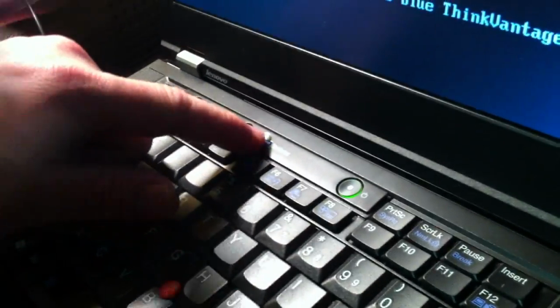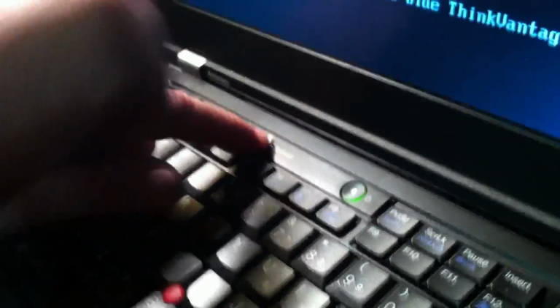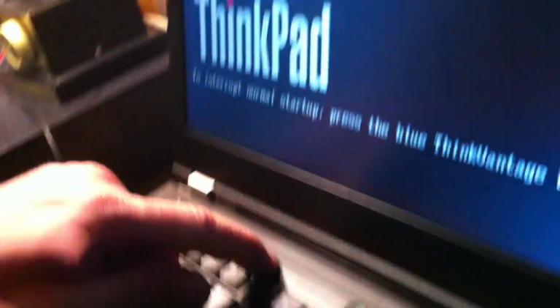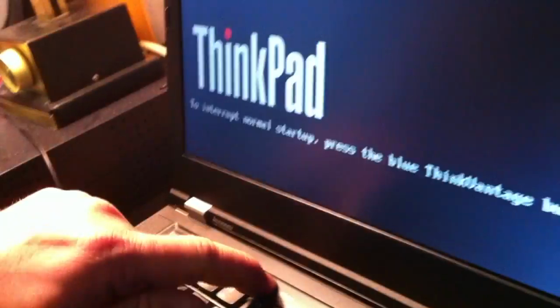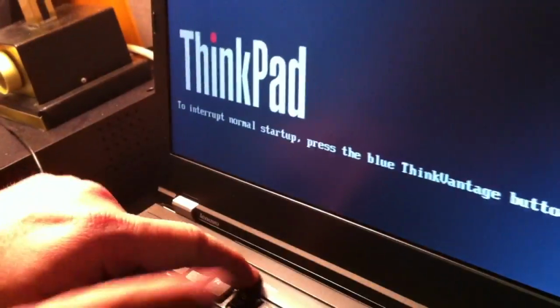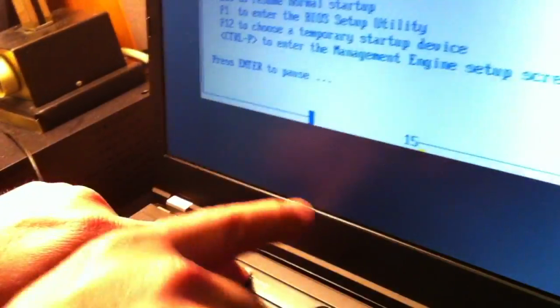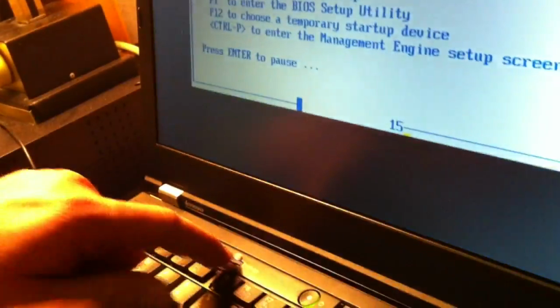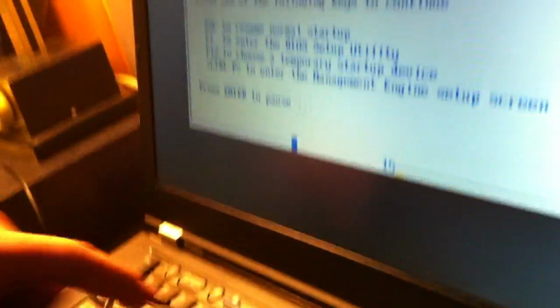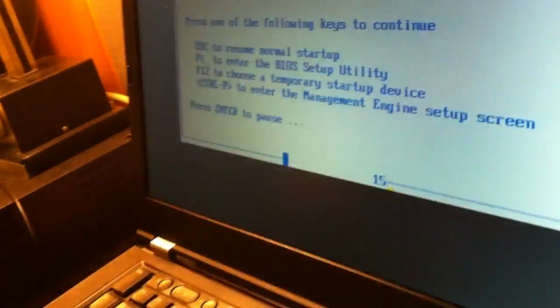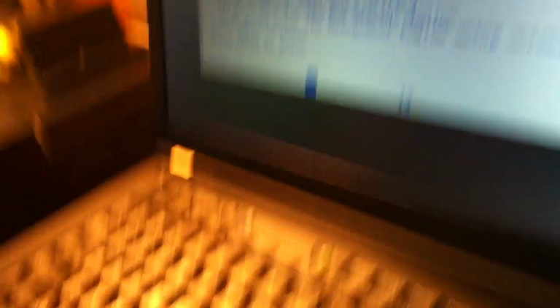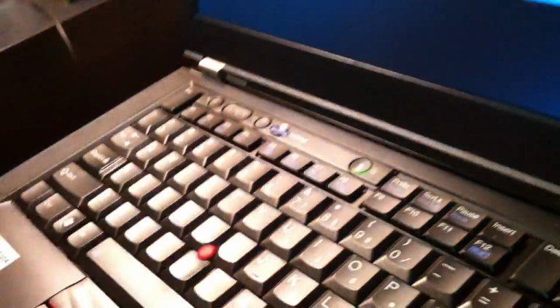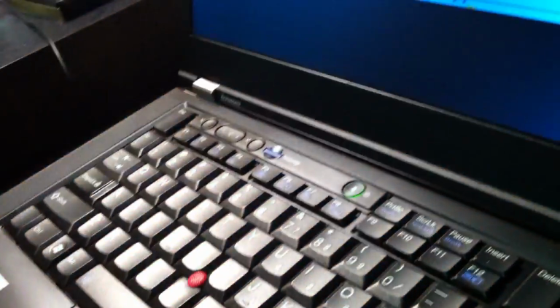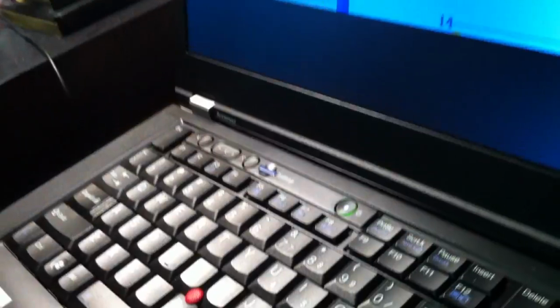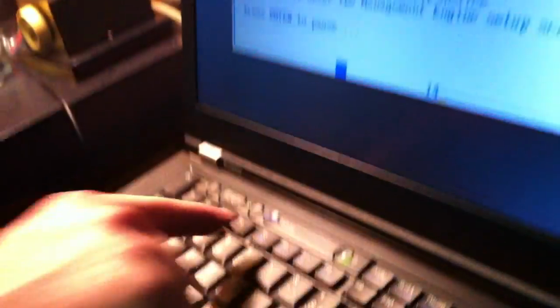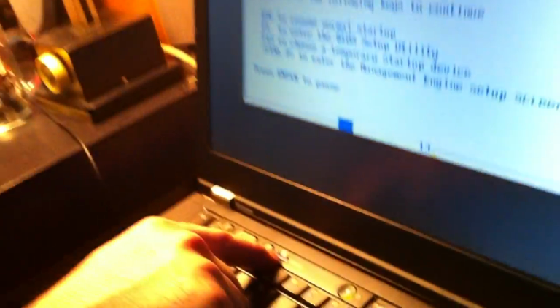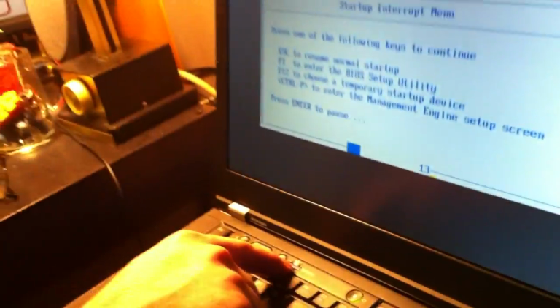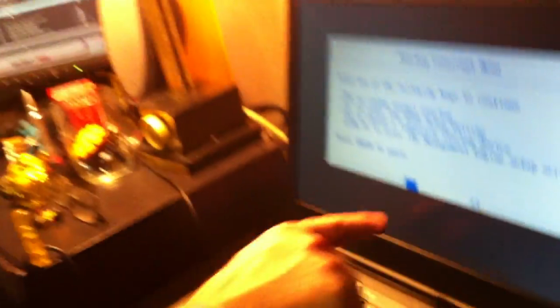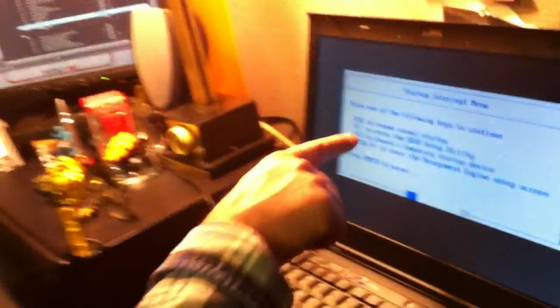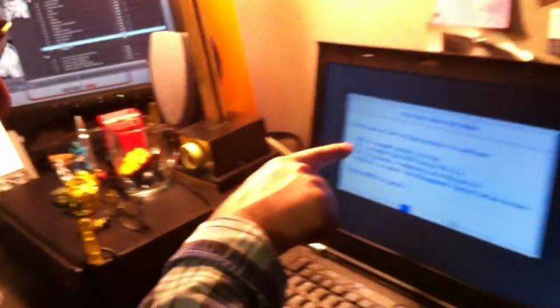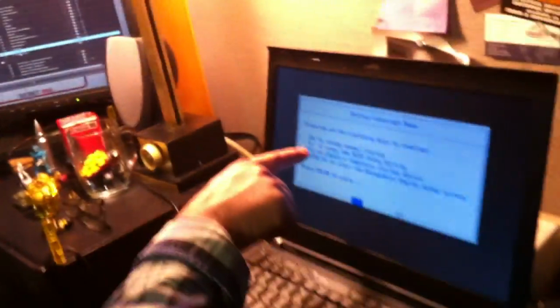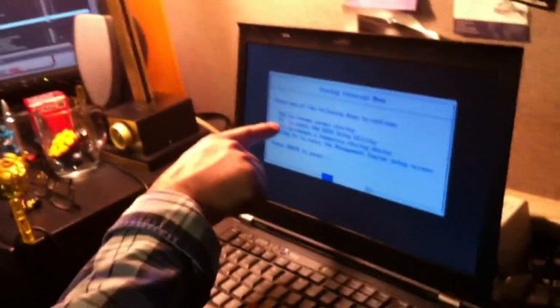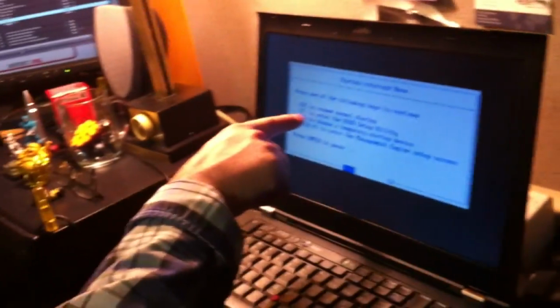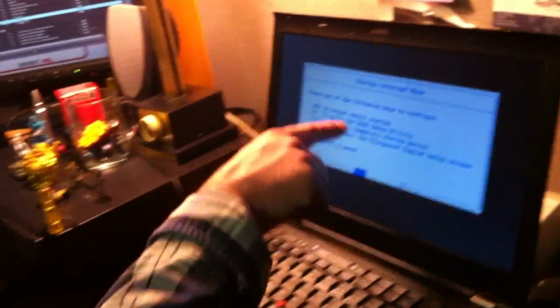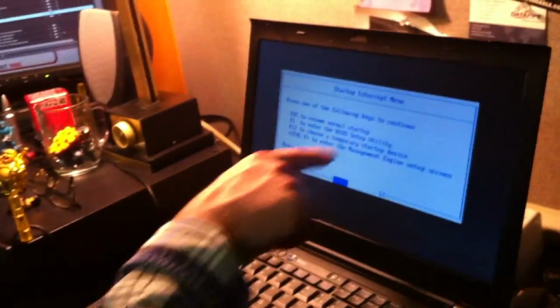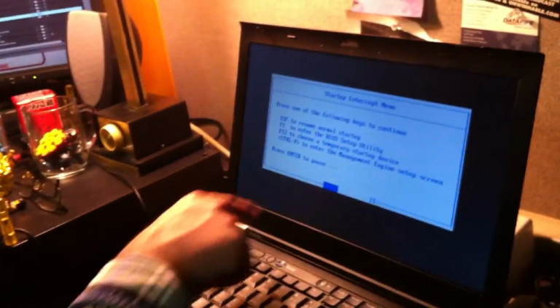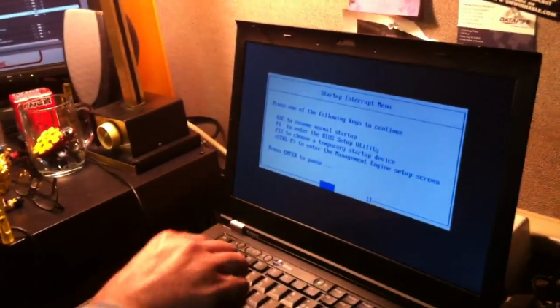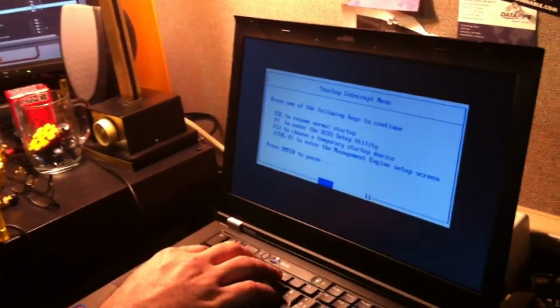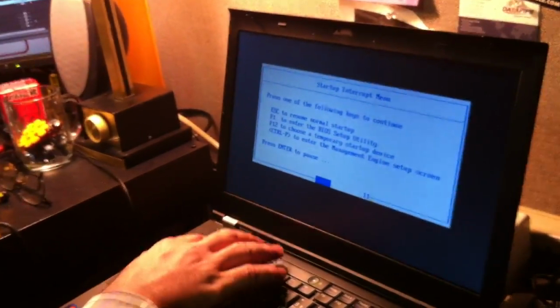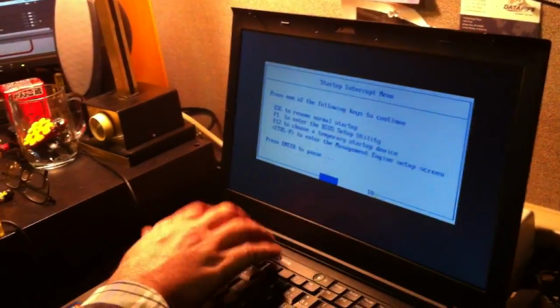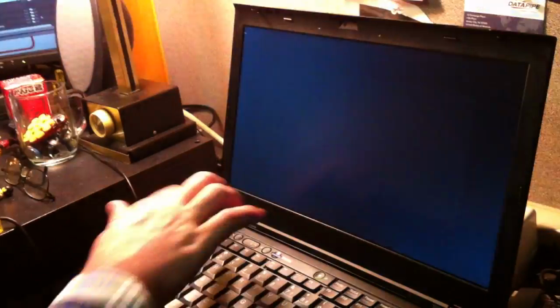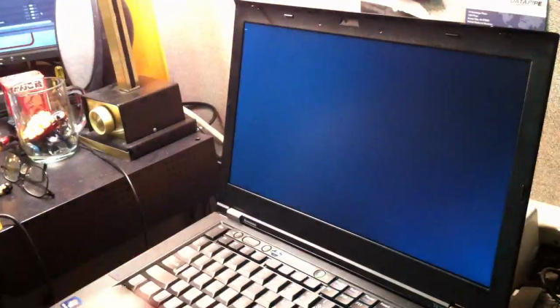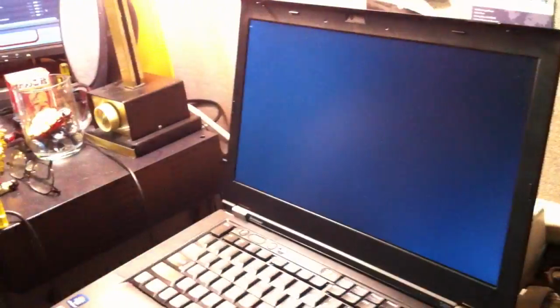The screen says interrupt normal setup — push the blue button. I just did. Now push F1 to enter the BIOS setup utility.